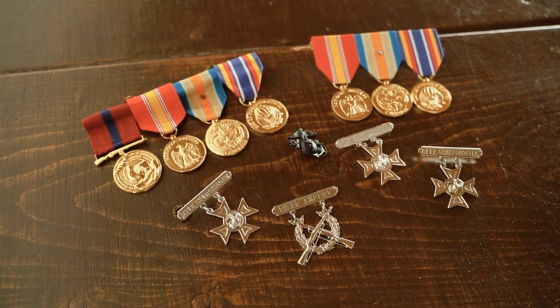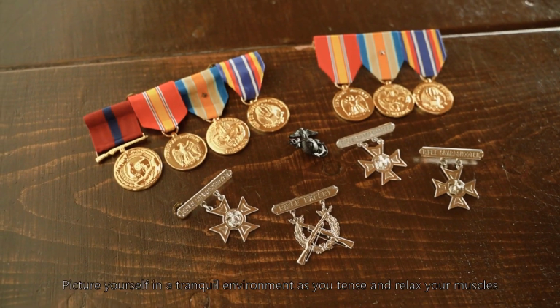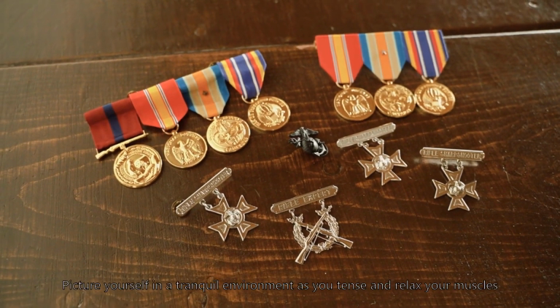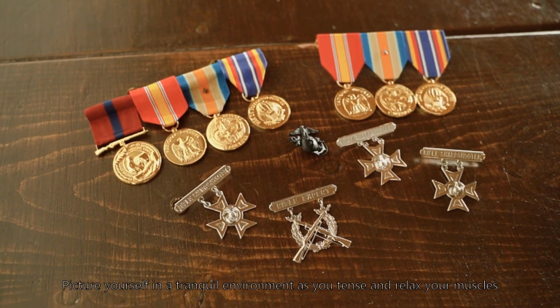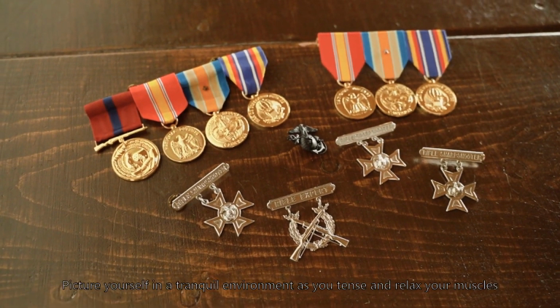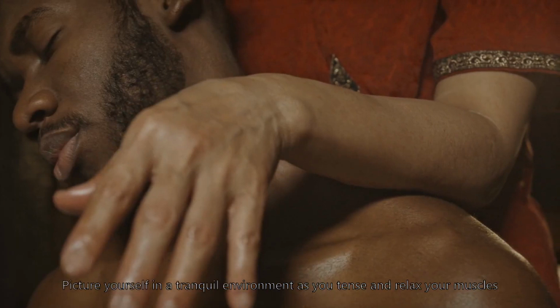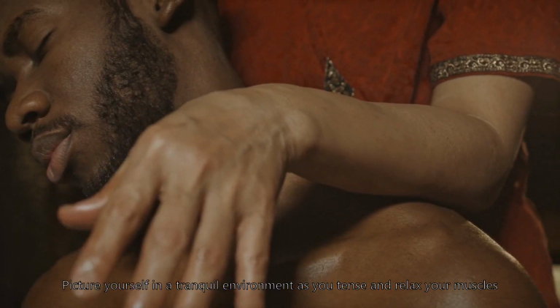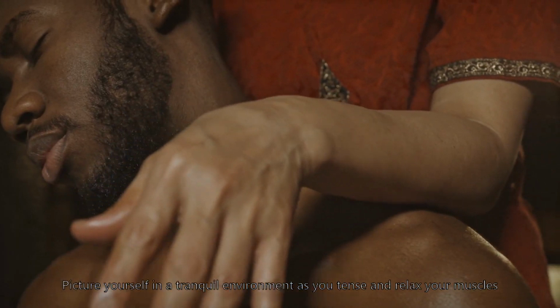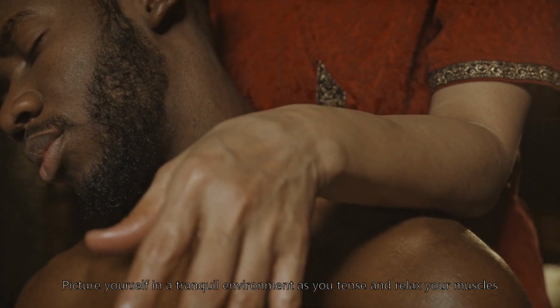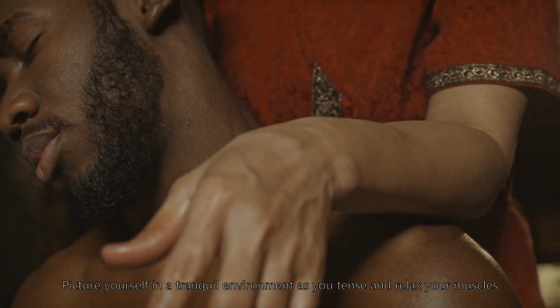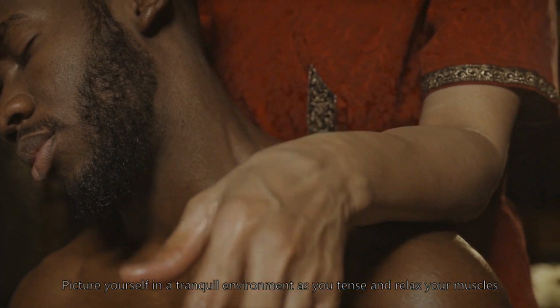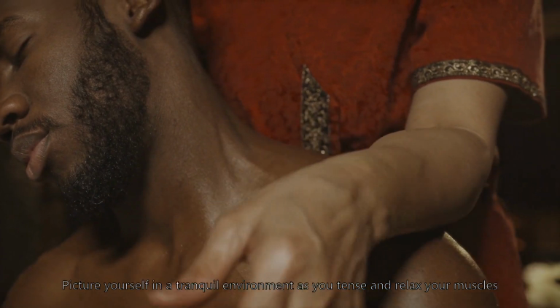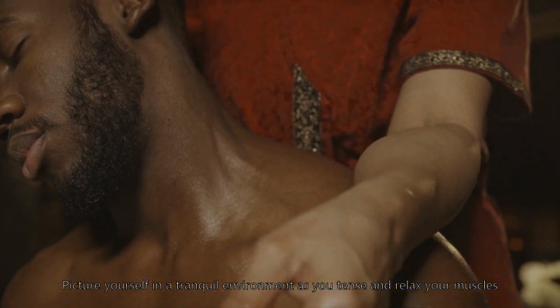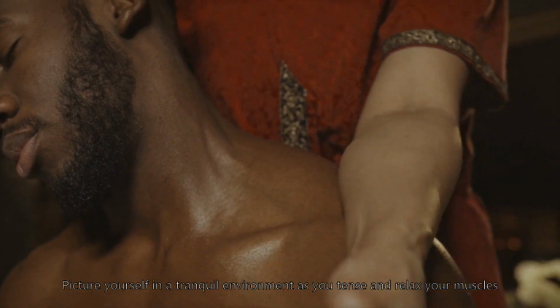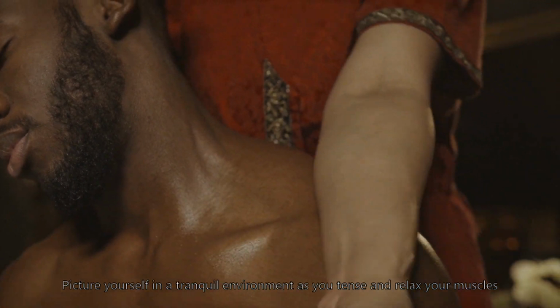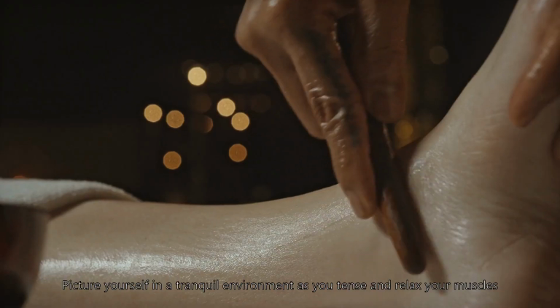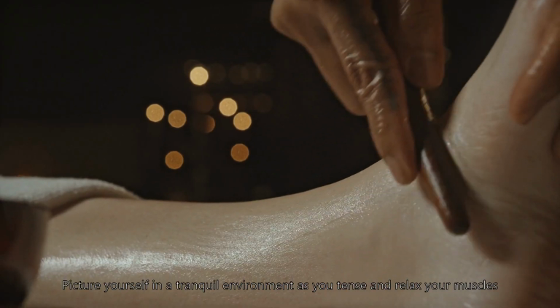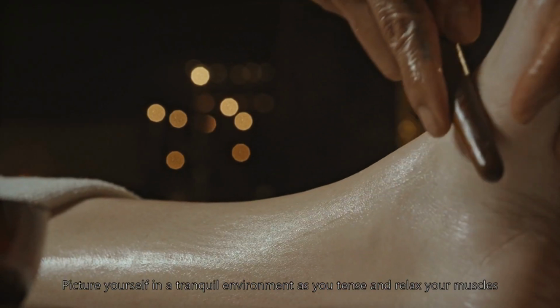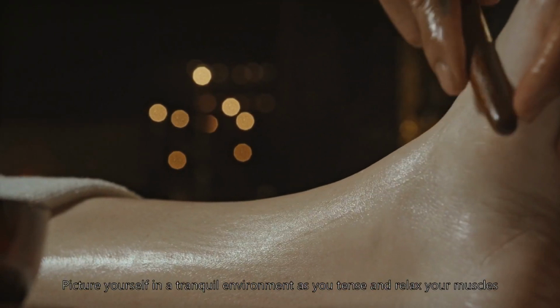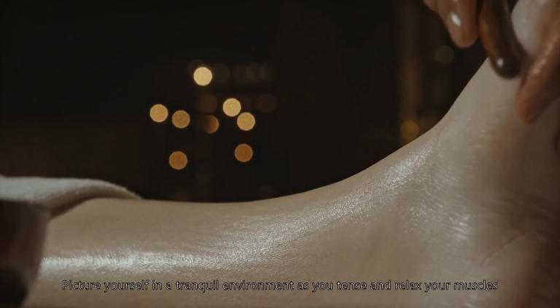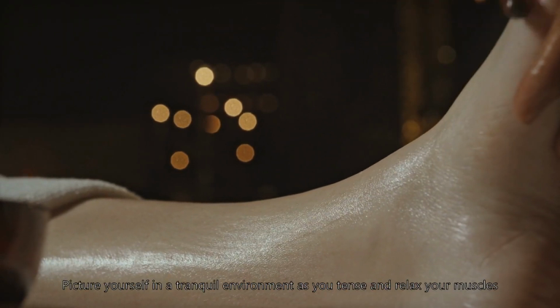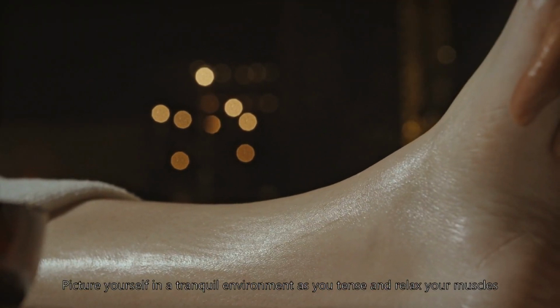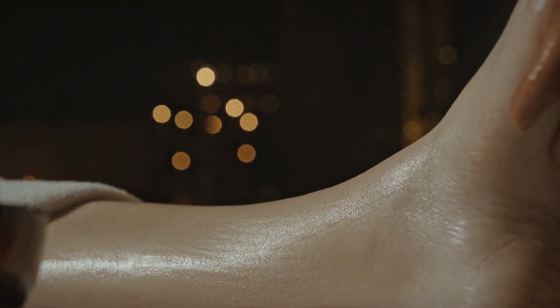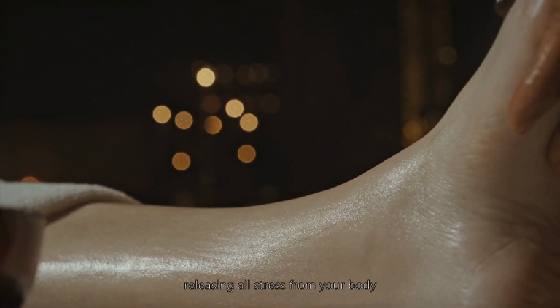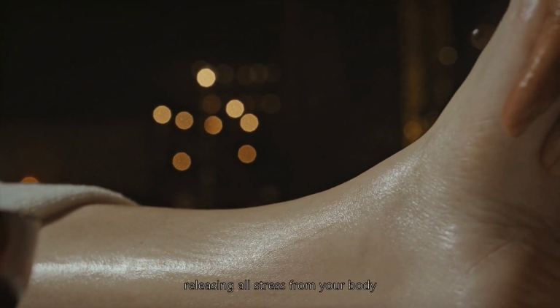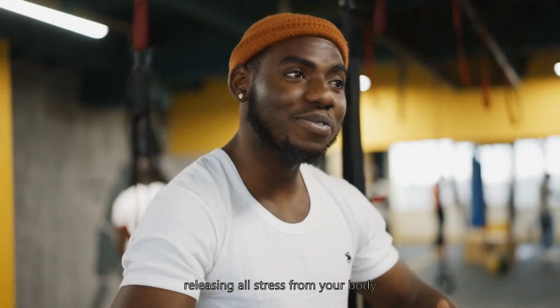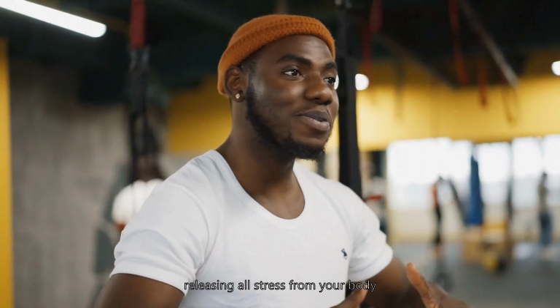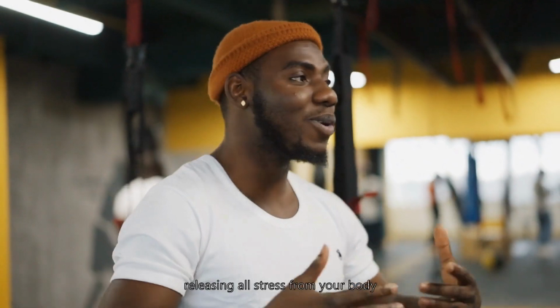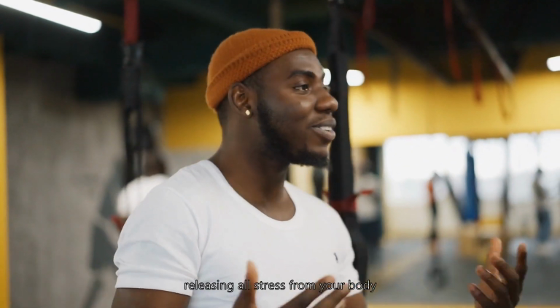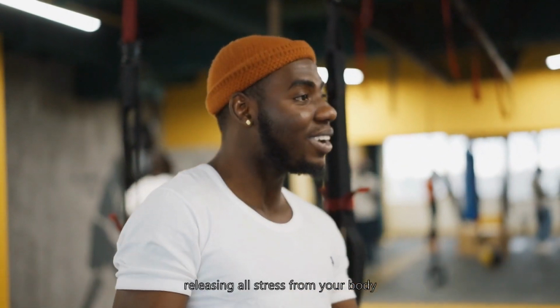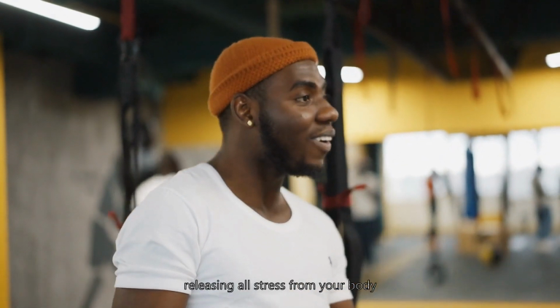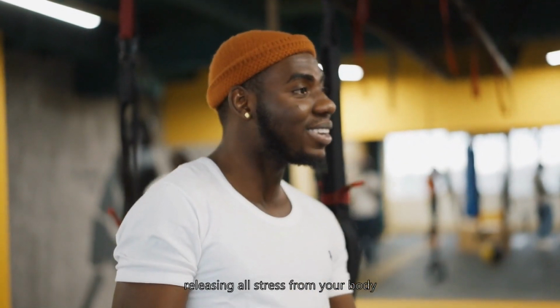Picture yourself in a tranquil environment as you tense and relax your muscles, releasing all stress from your body.